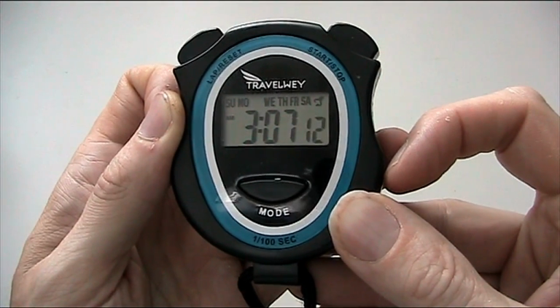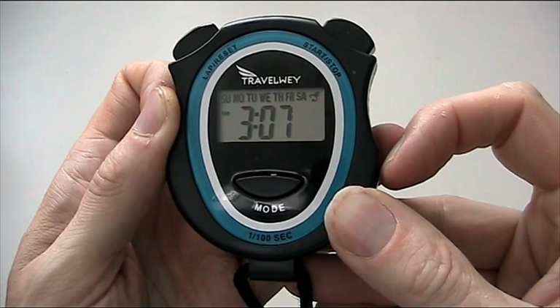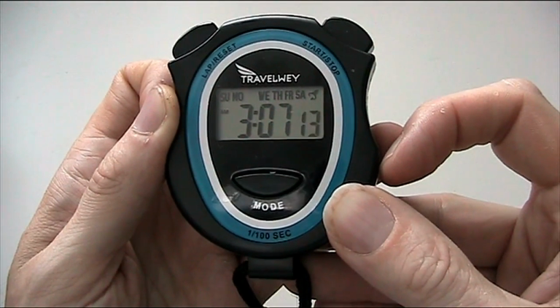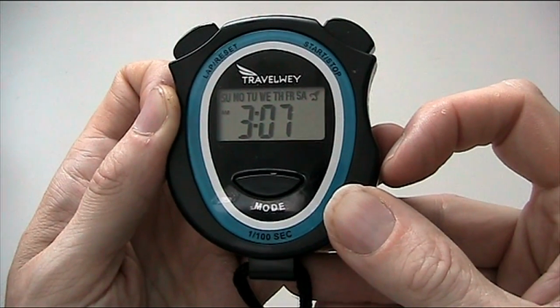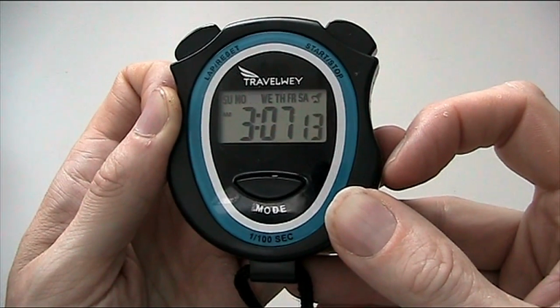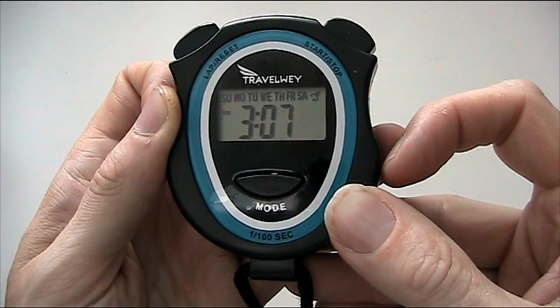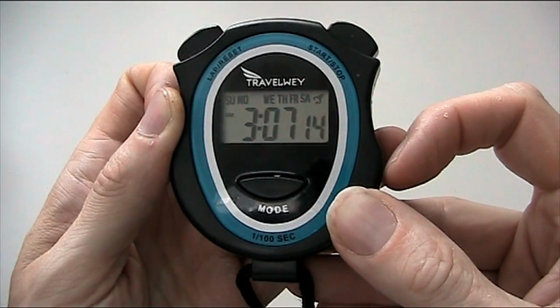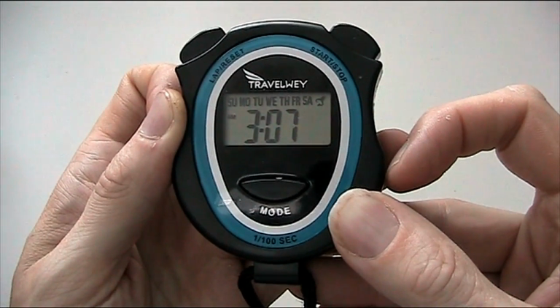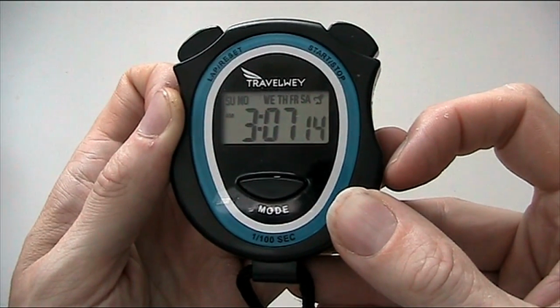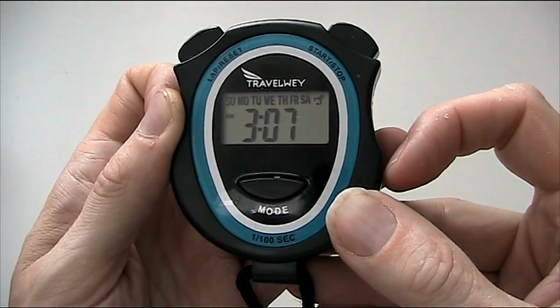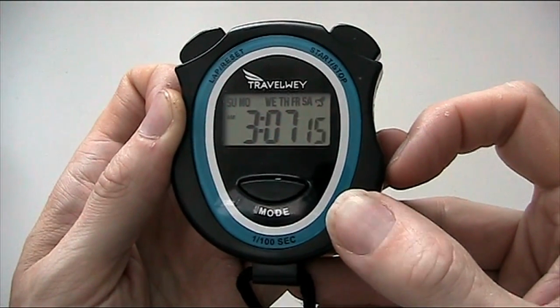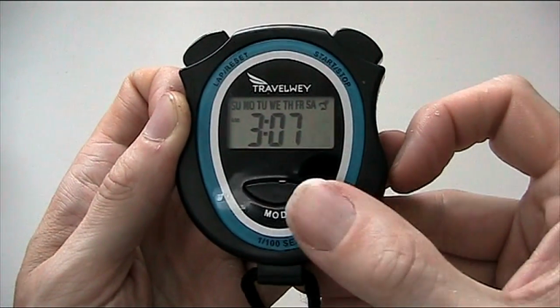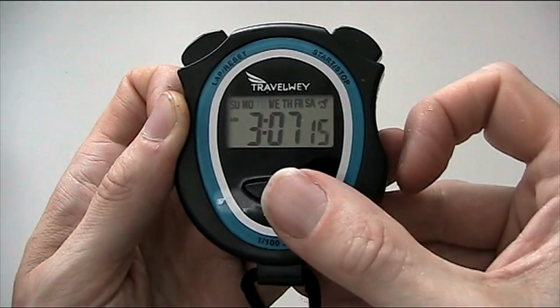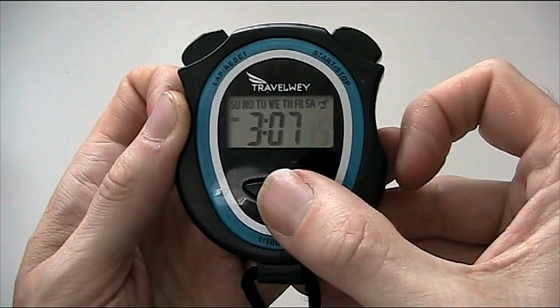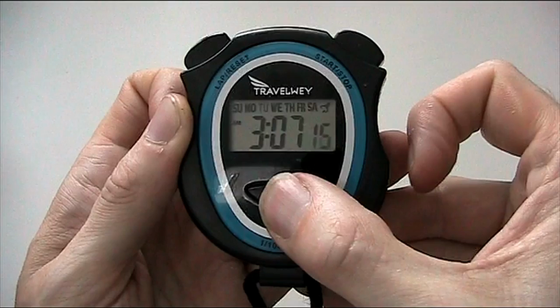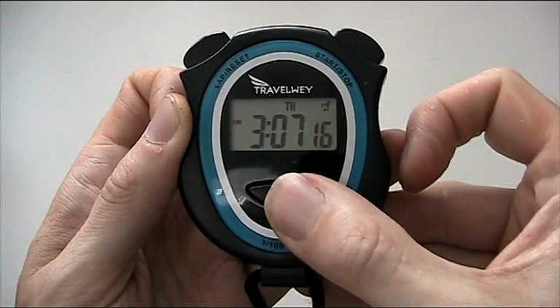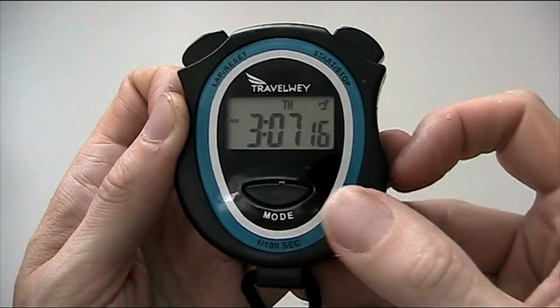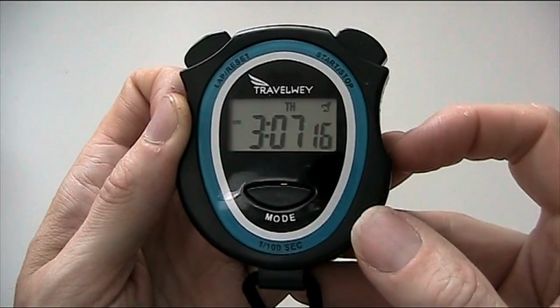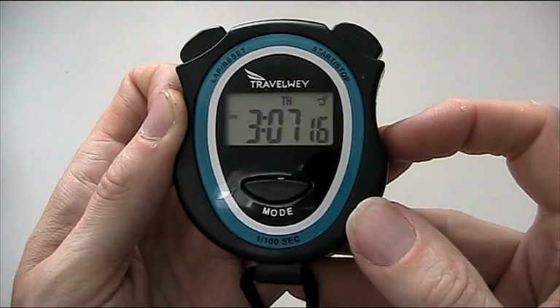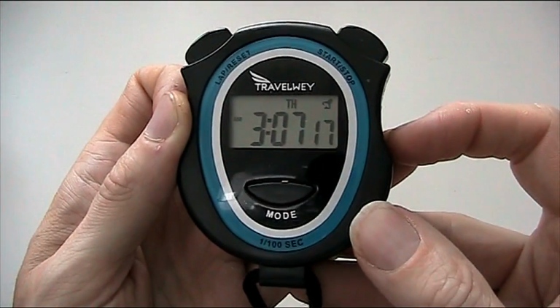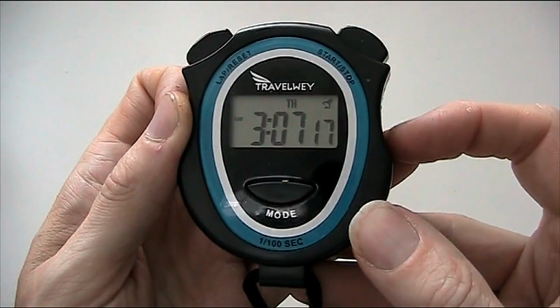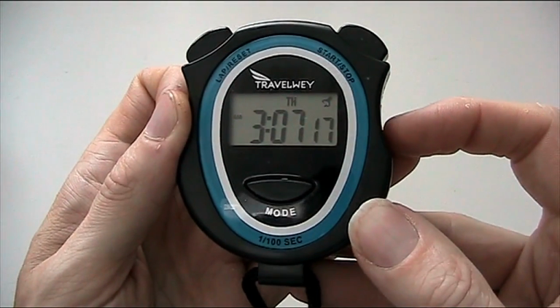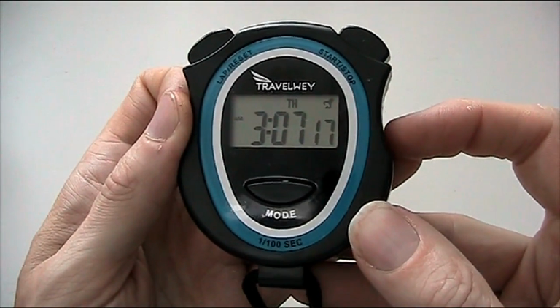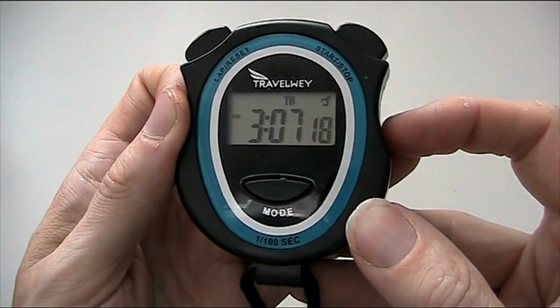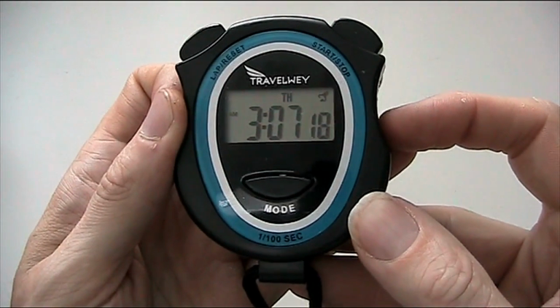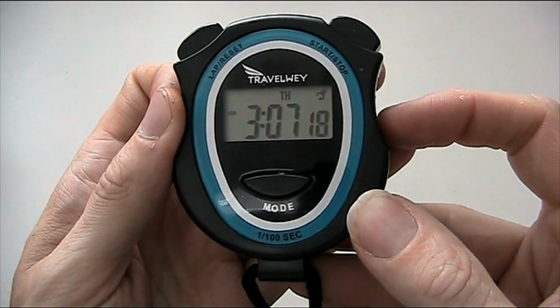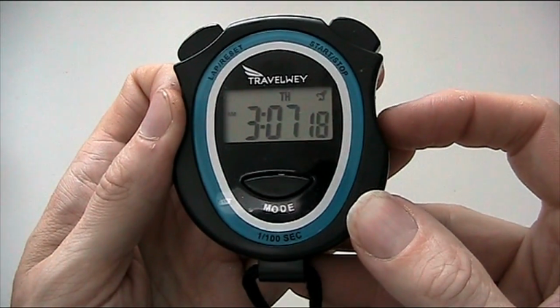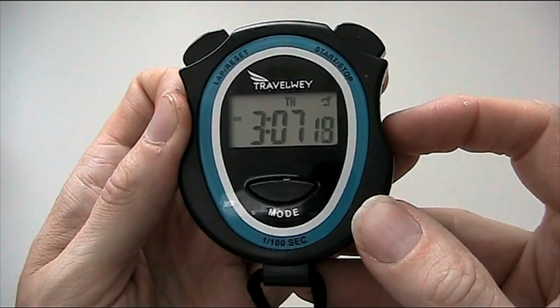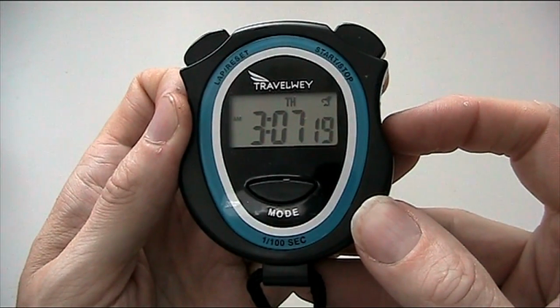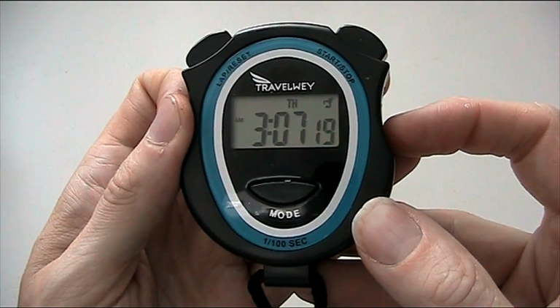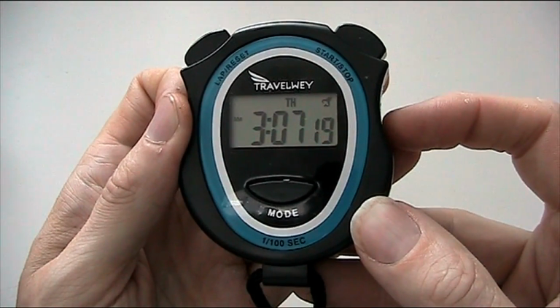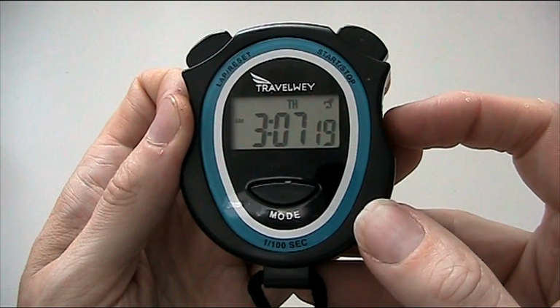To complete the setting of the date and time, press mode. And we're back on — I mean the time mode.